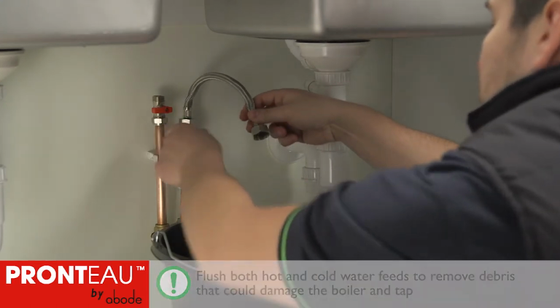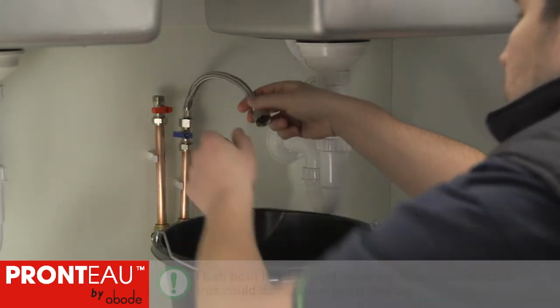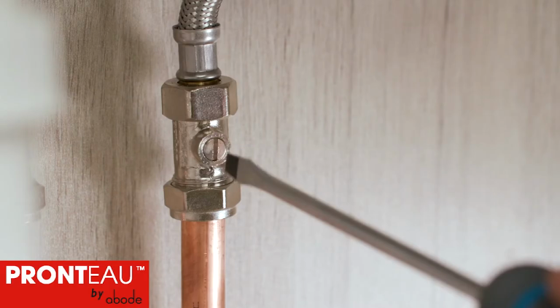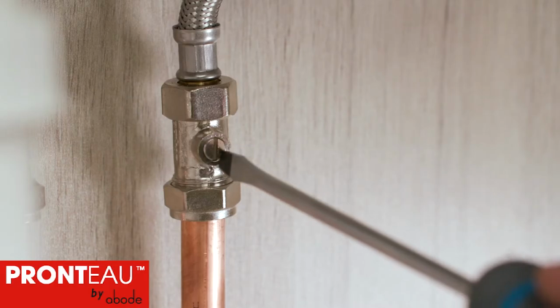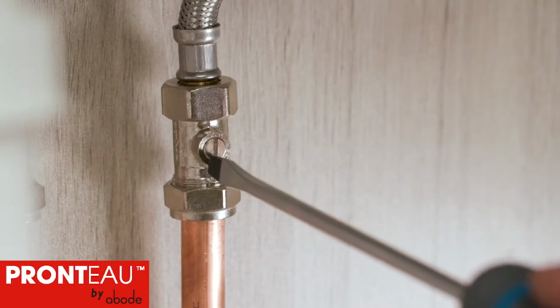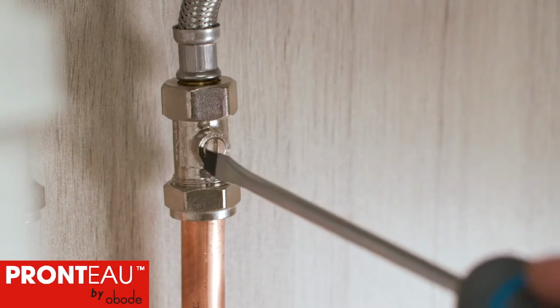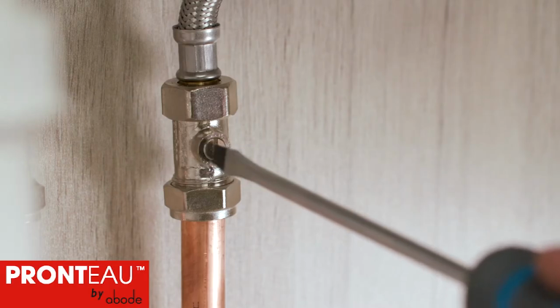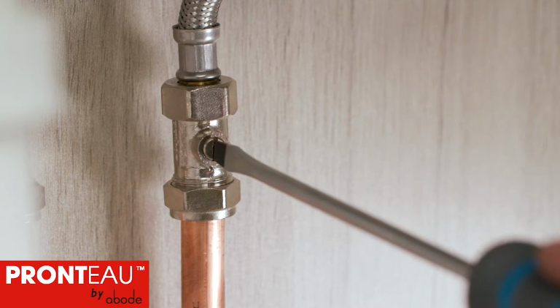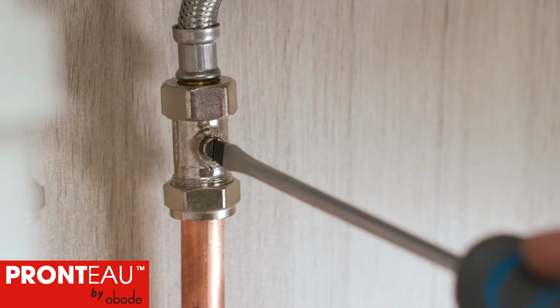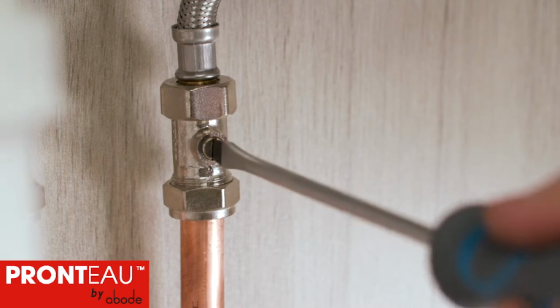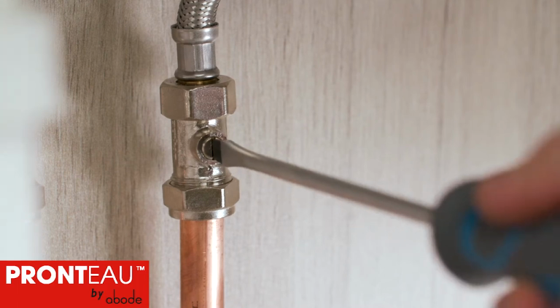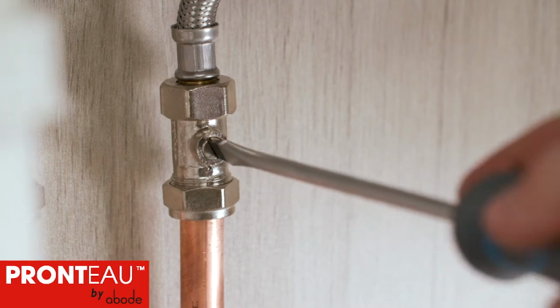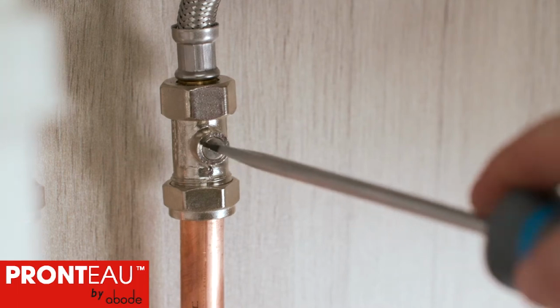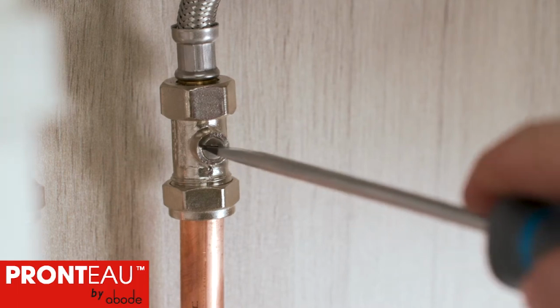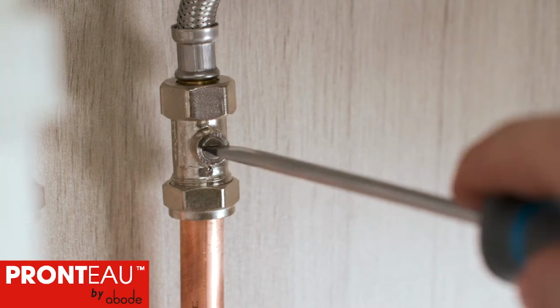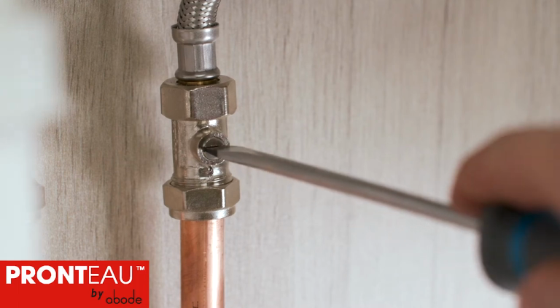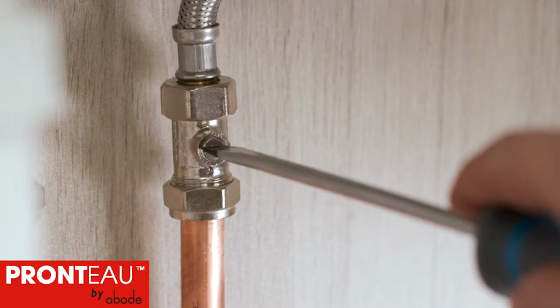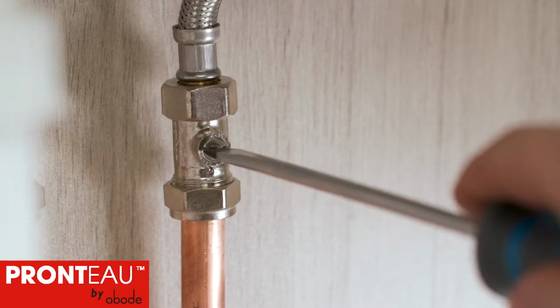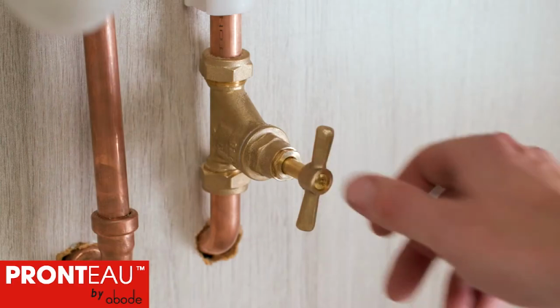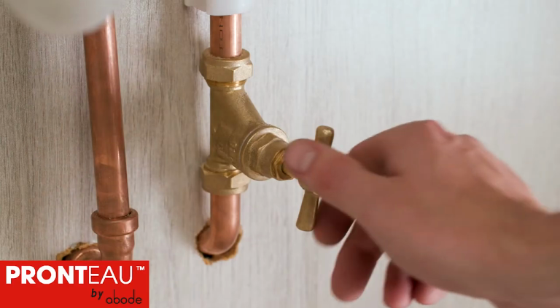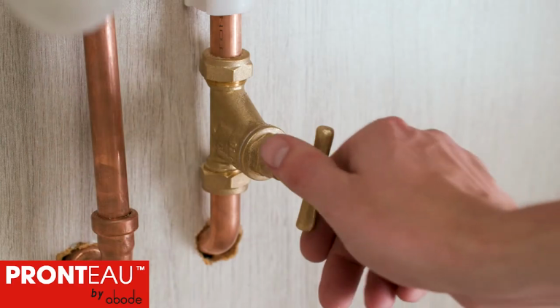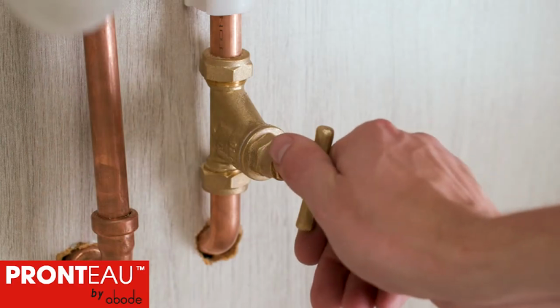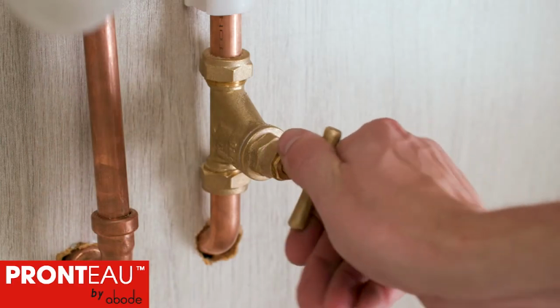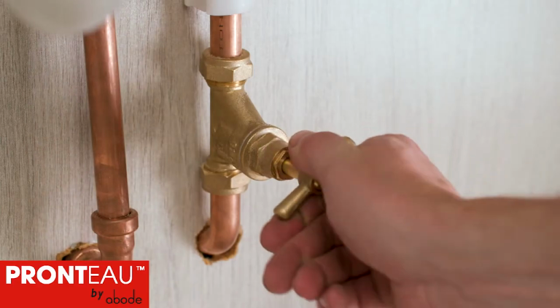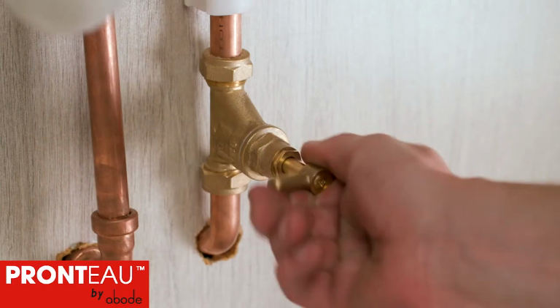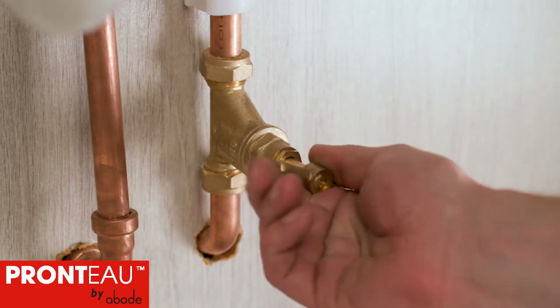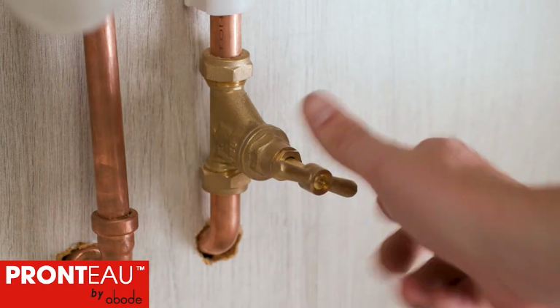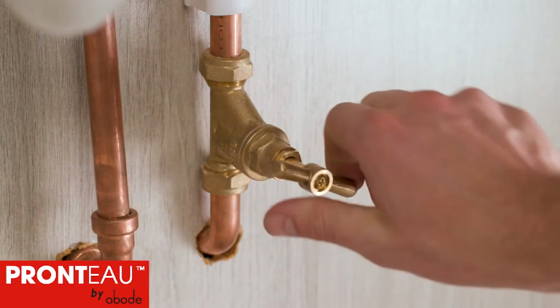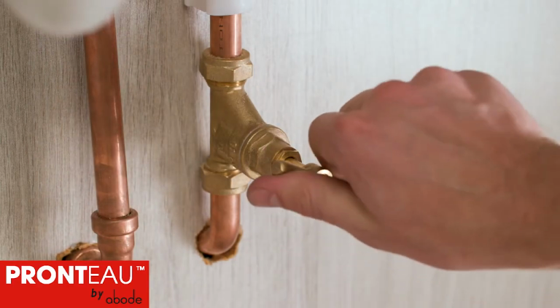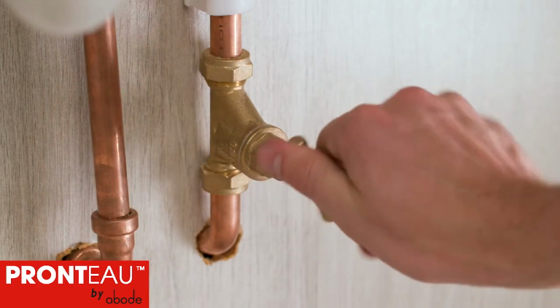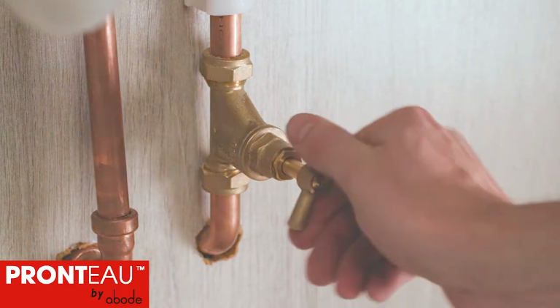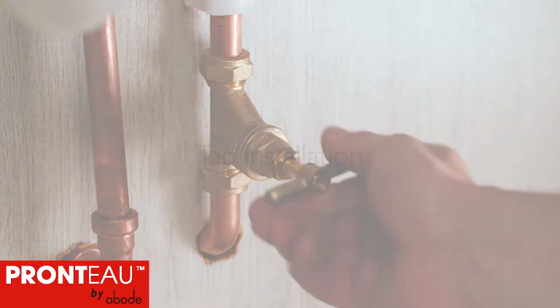First, shut off the domestic hot and cold water supplies, including turning off your heating system.